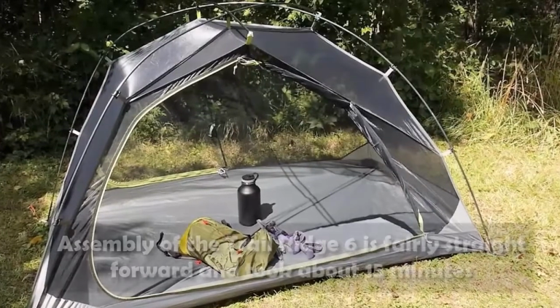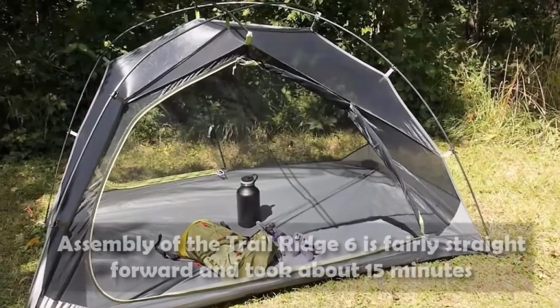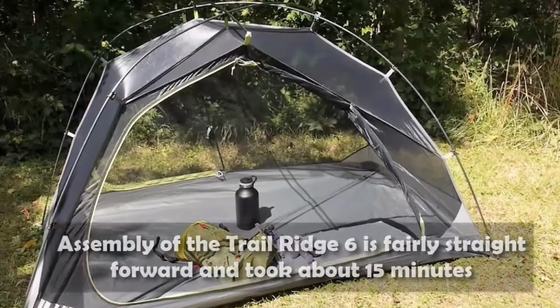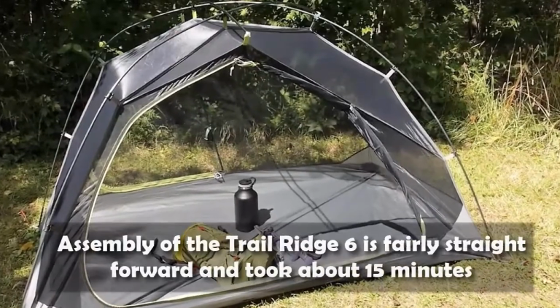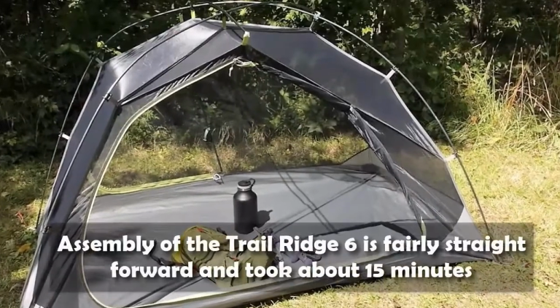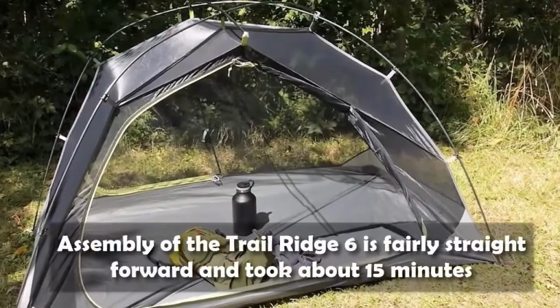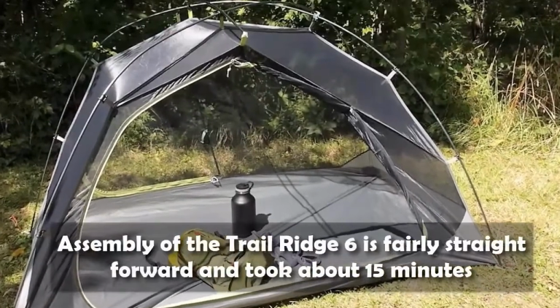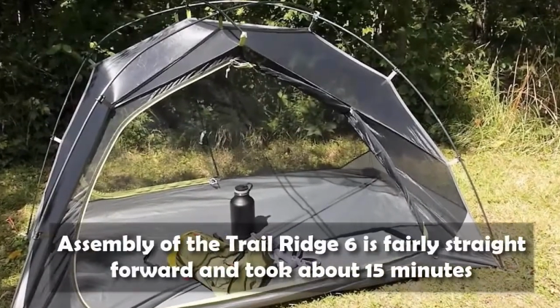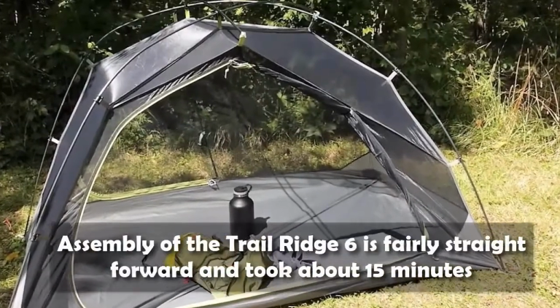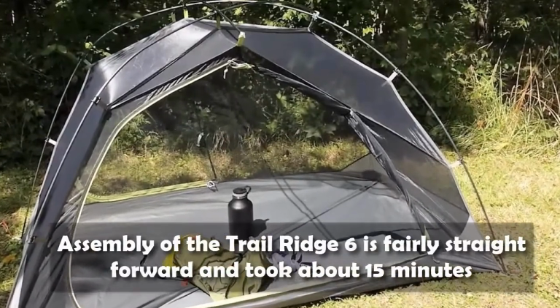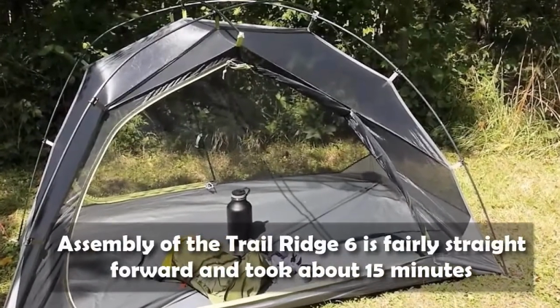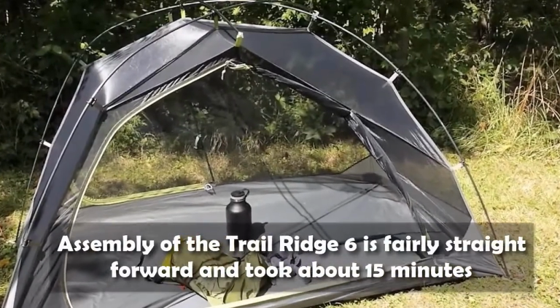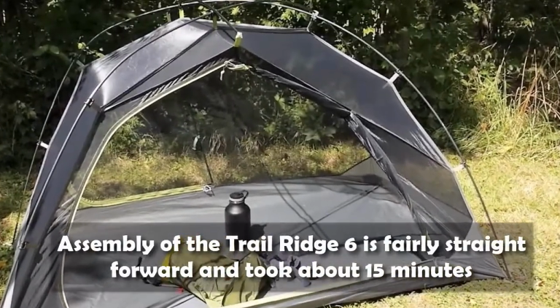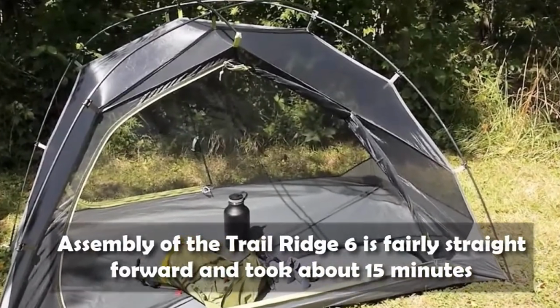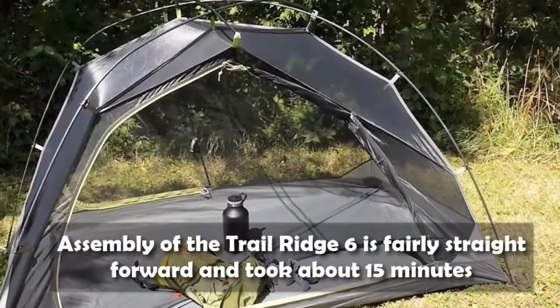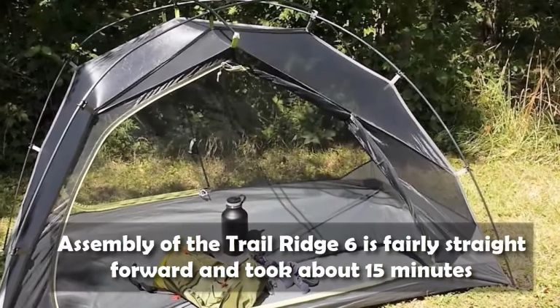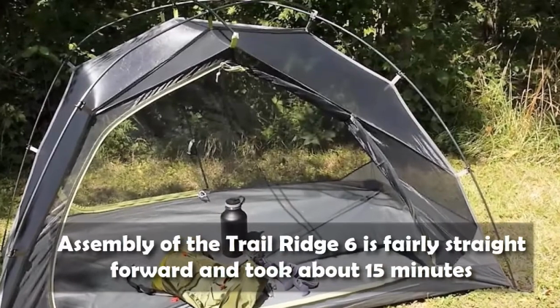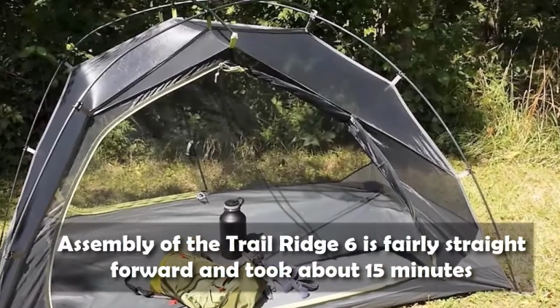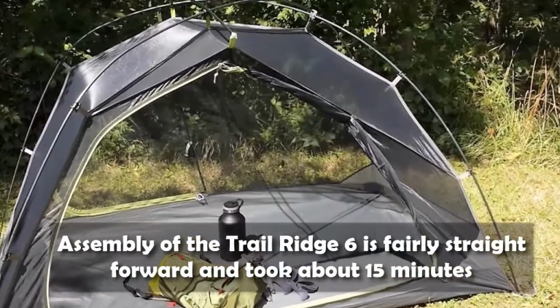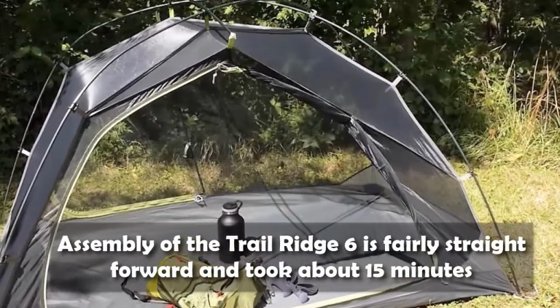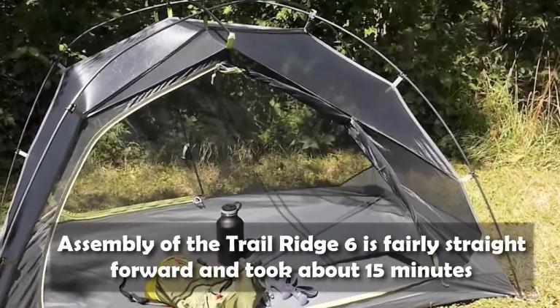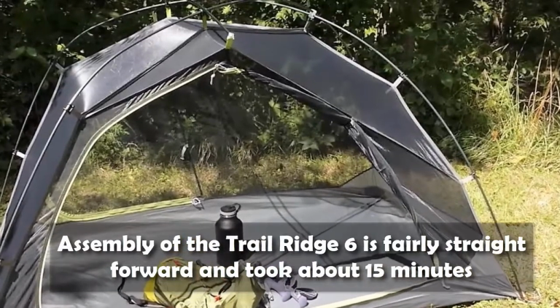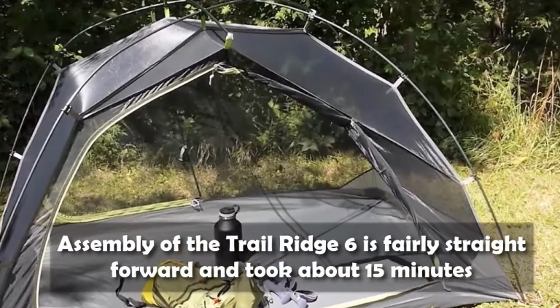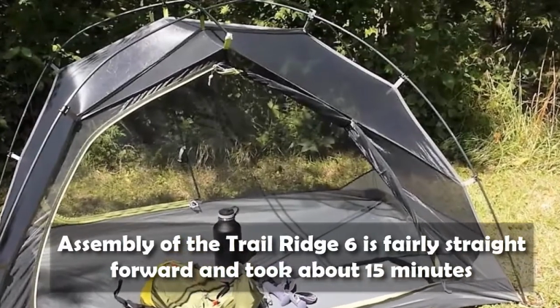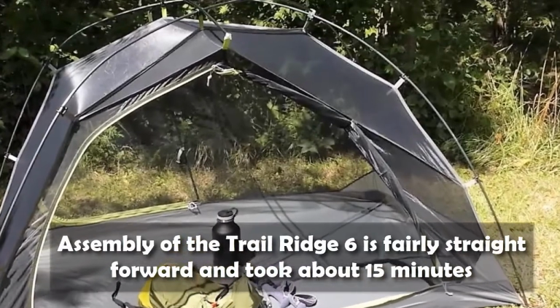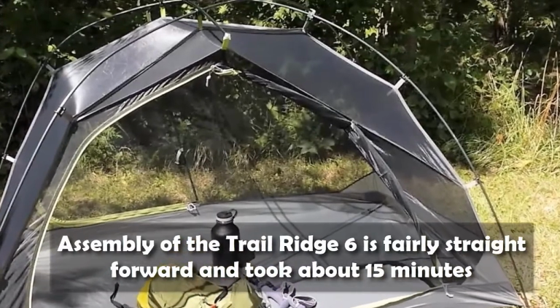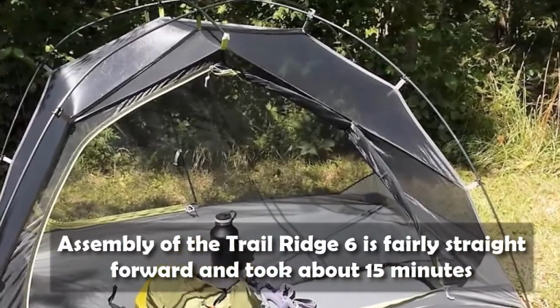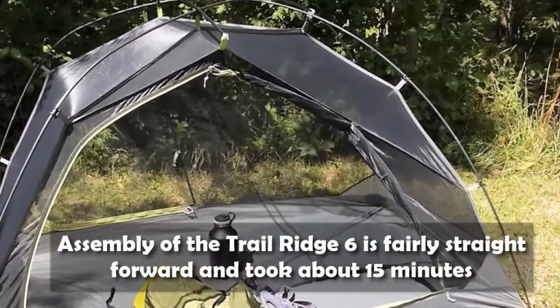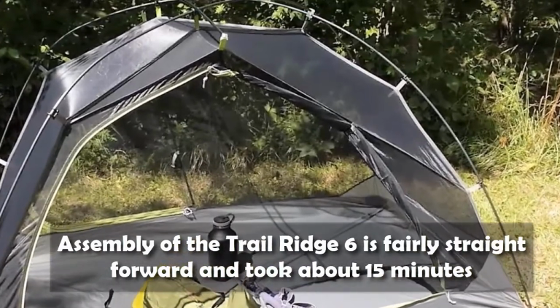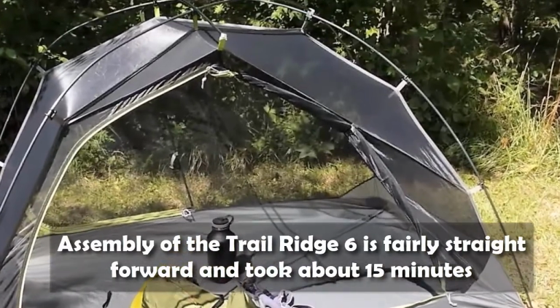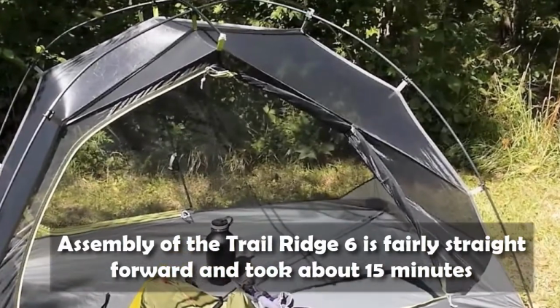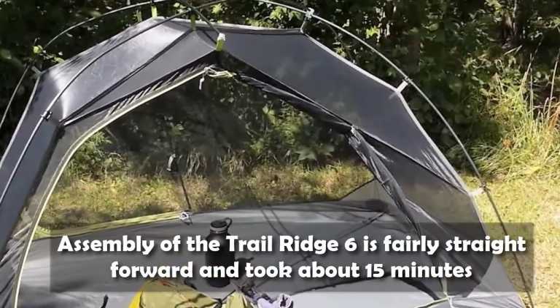Assembly of the Trail Ridge 6 is fairly straightforward and took about 15 minutes.